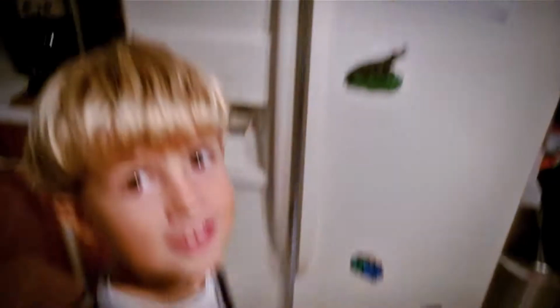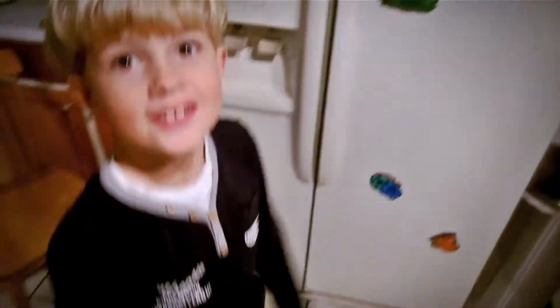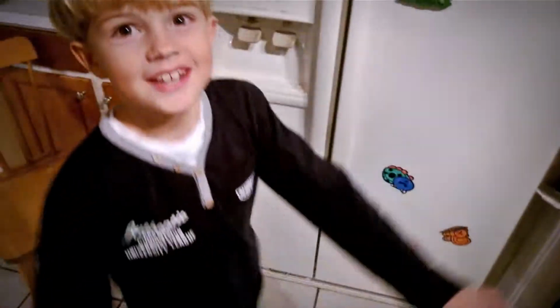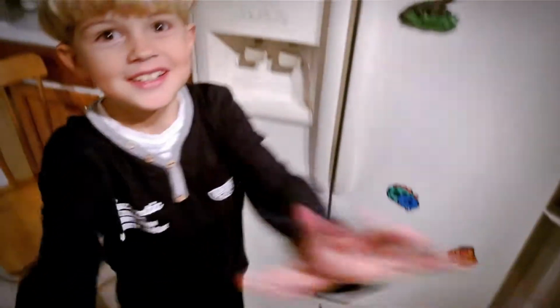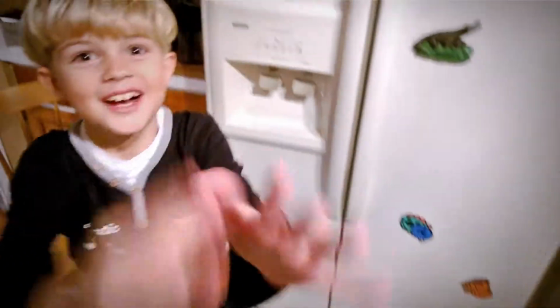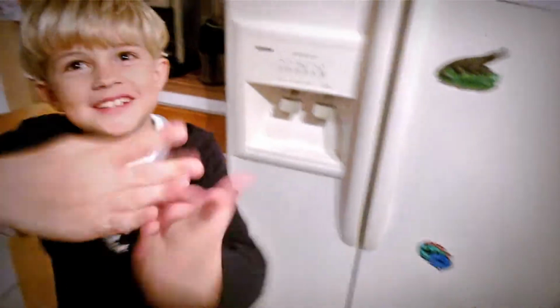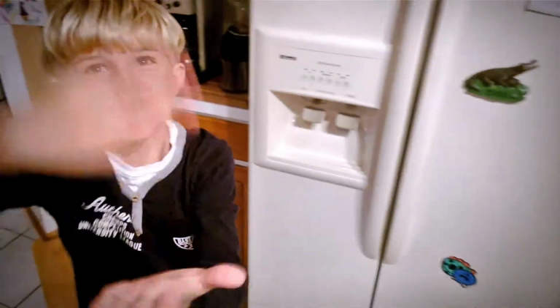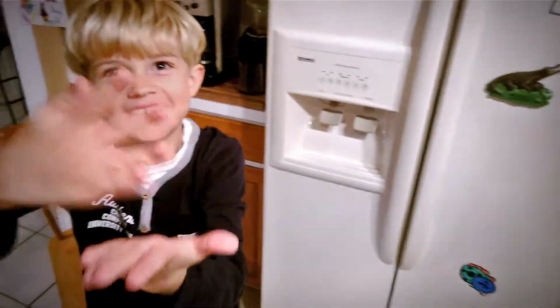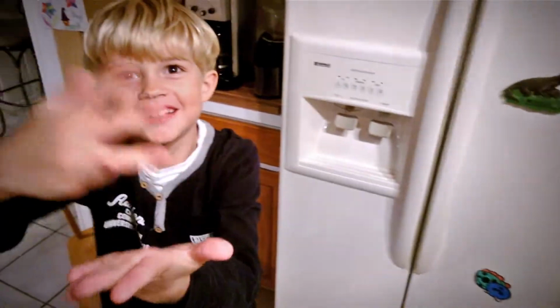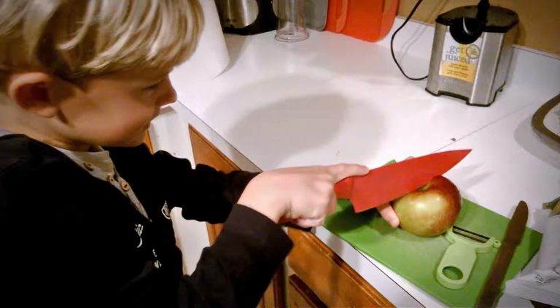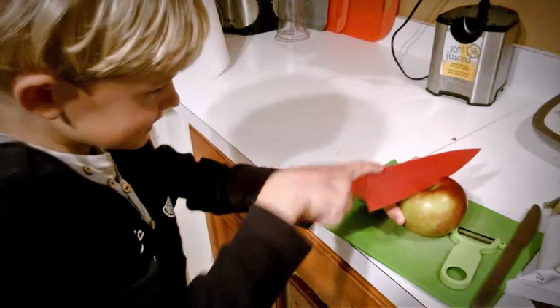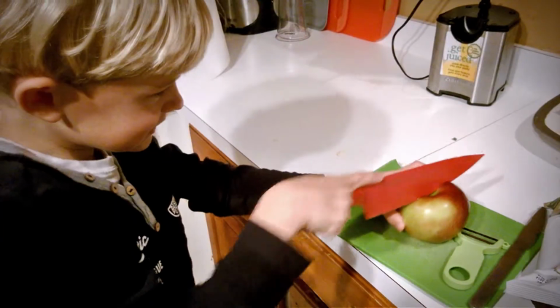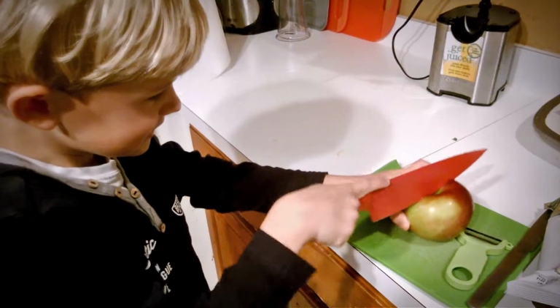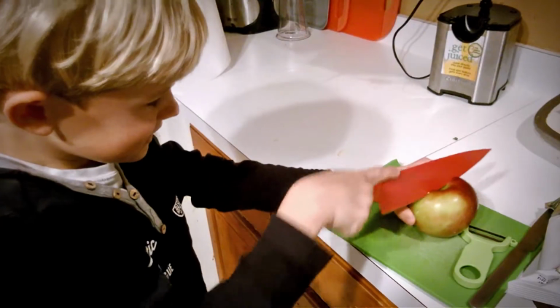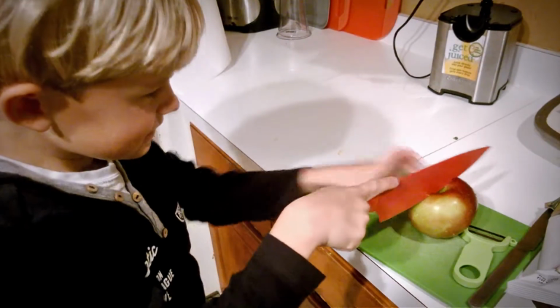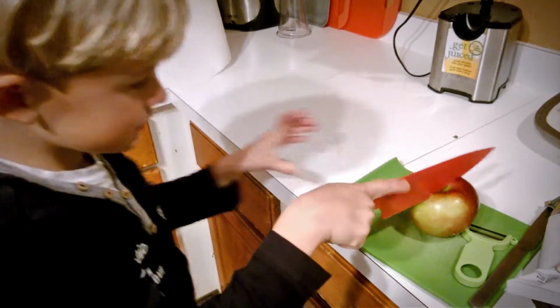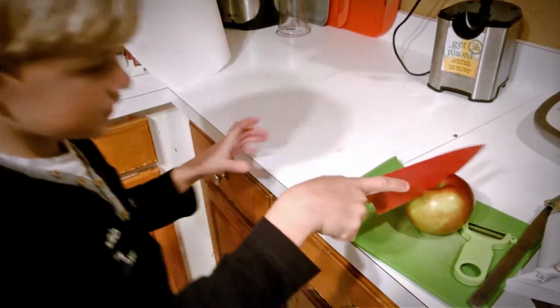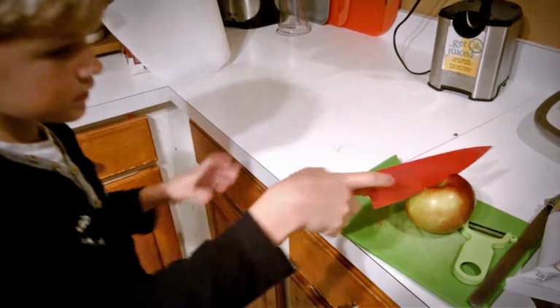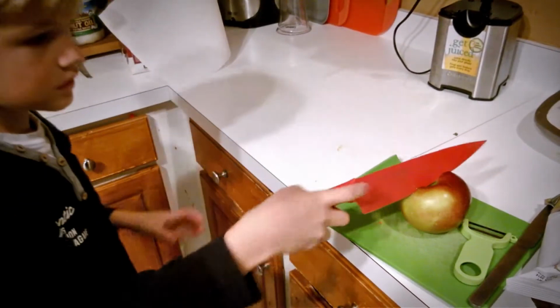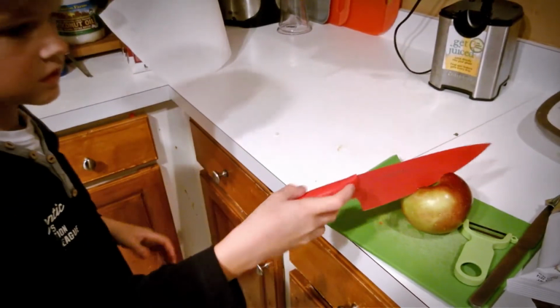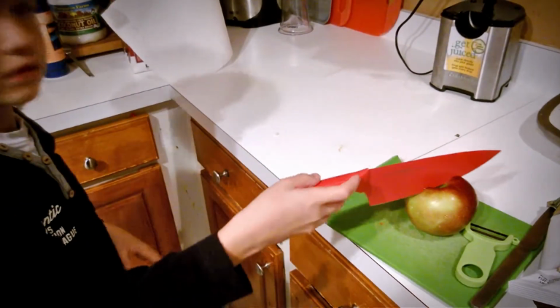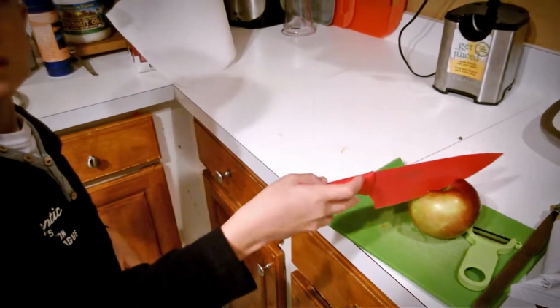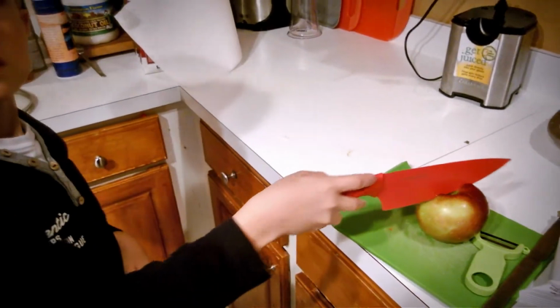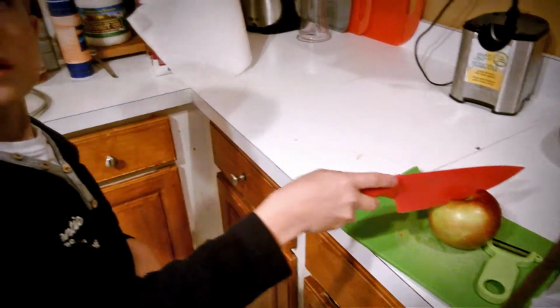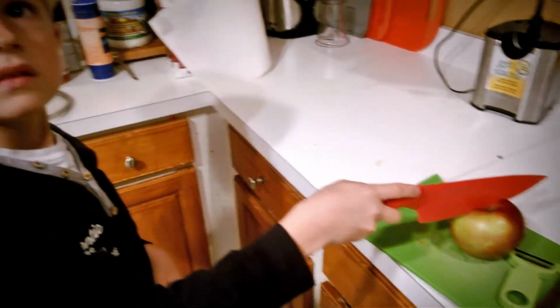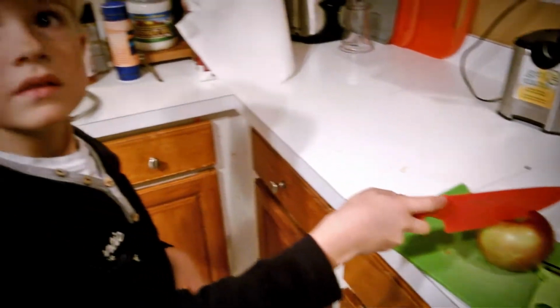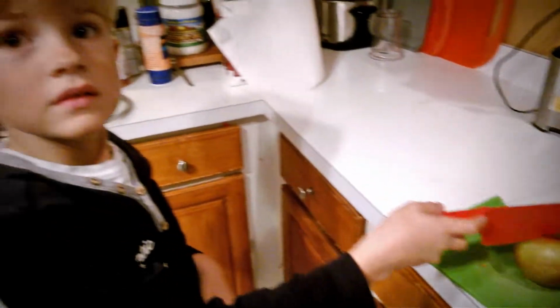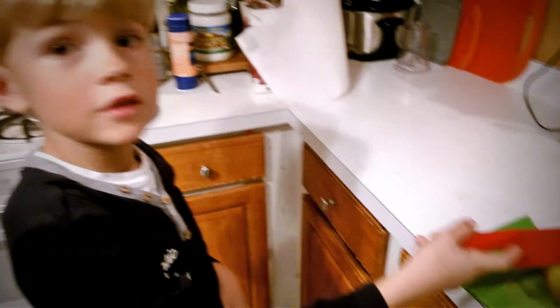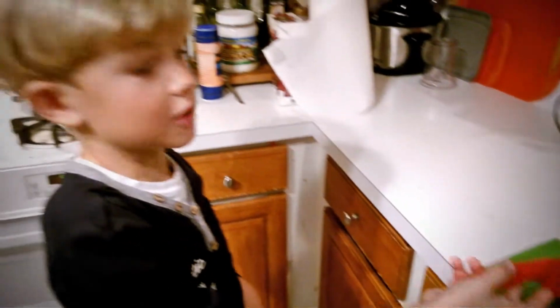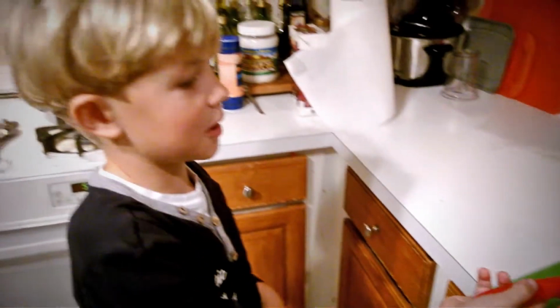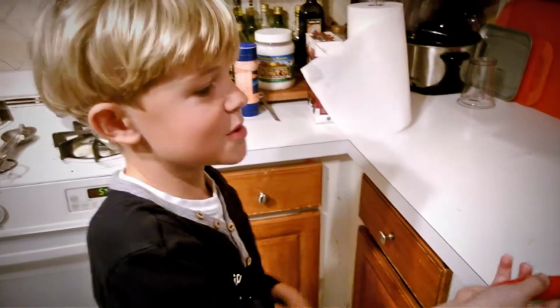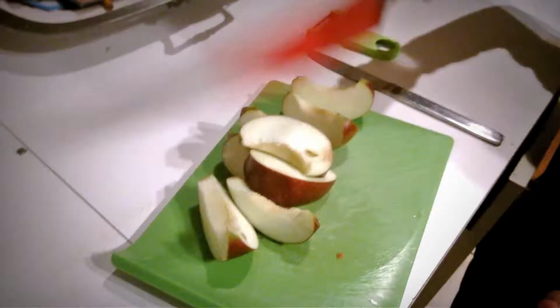Cut, cut, cut. Hey, how about I try this? Okay, you do.